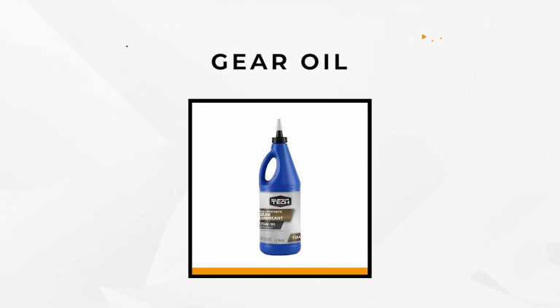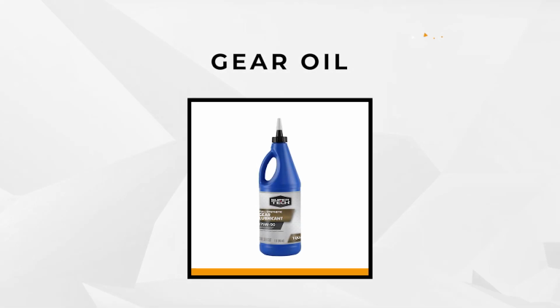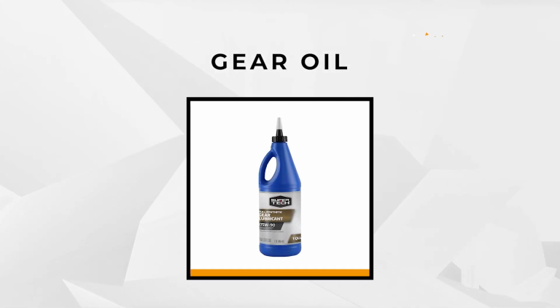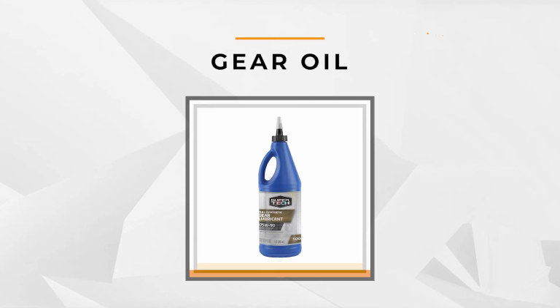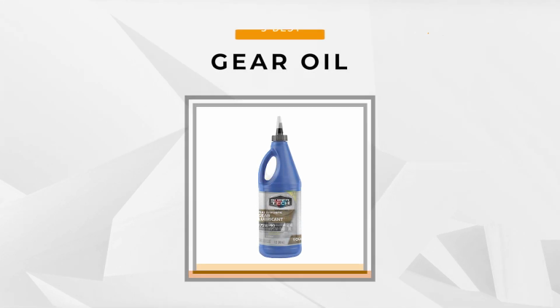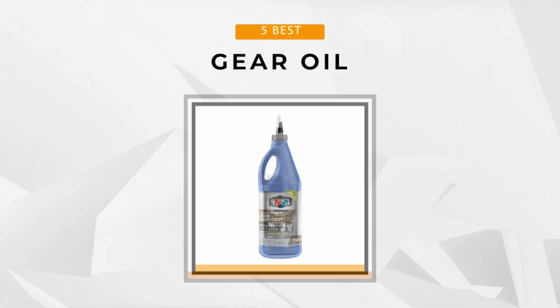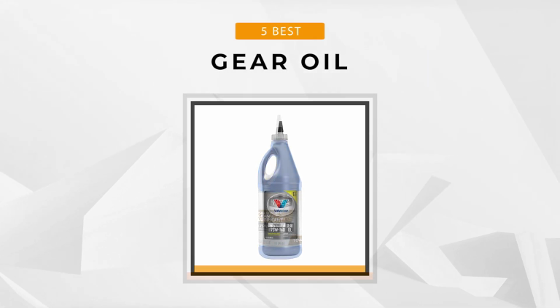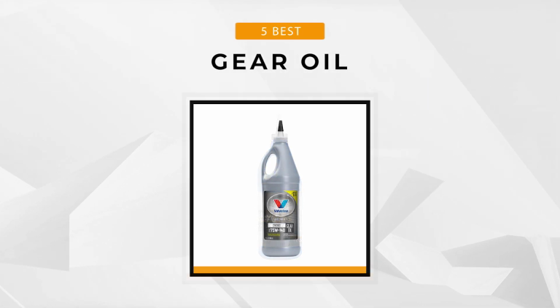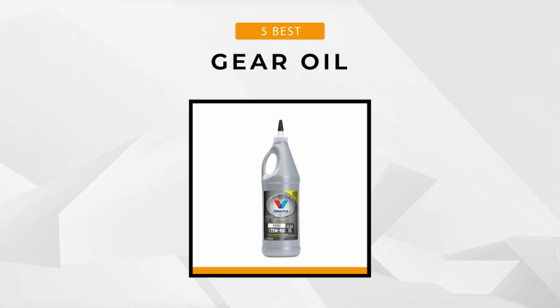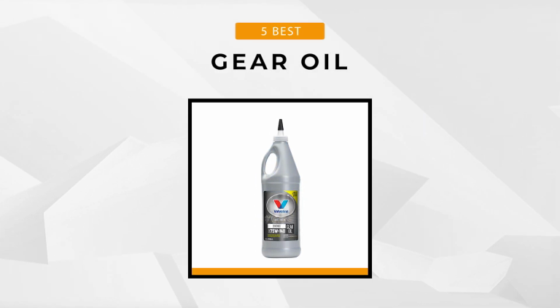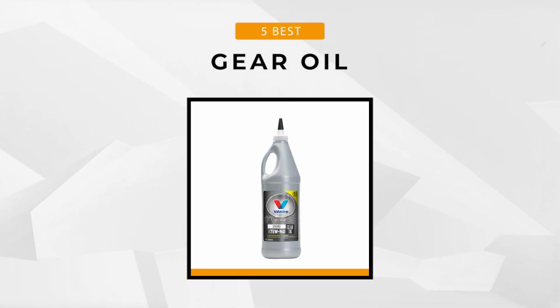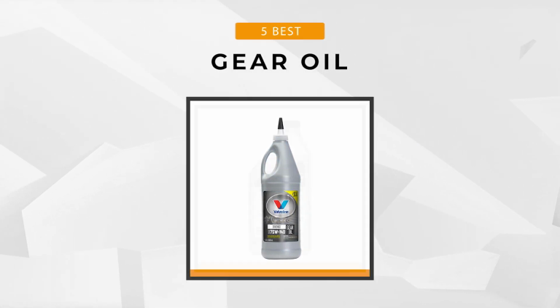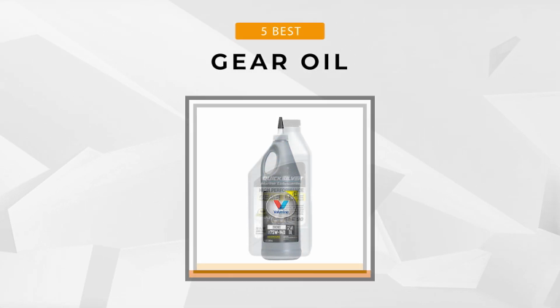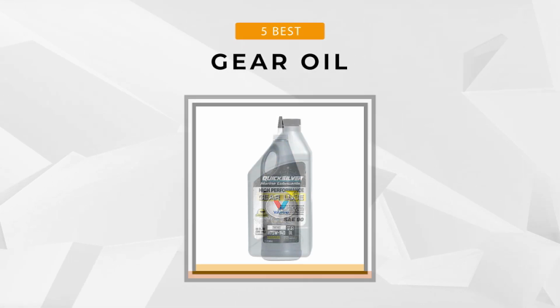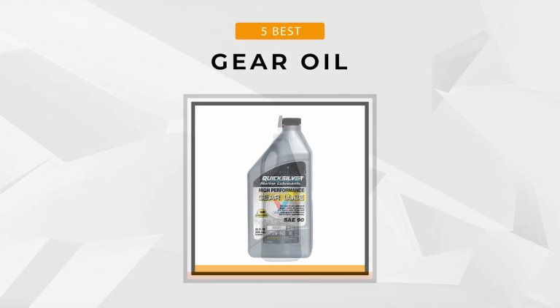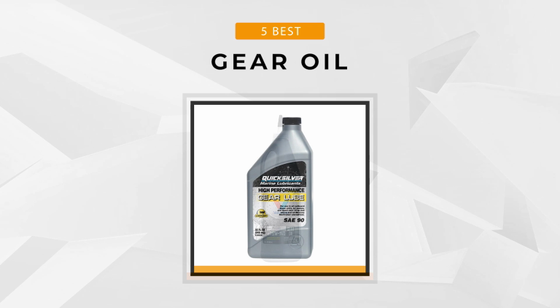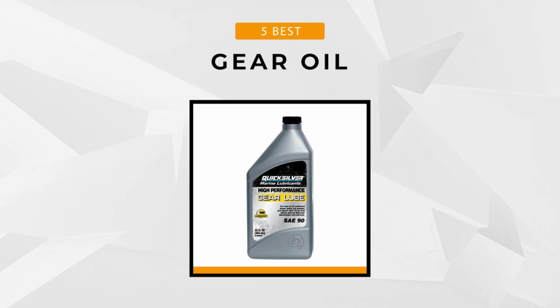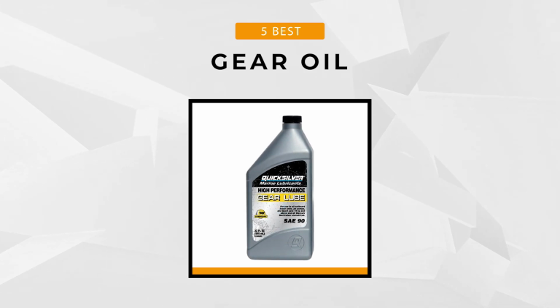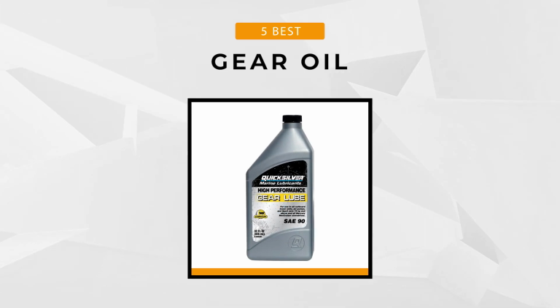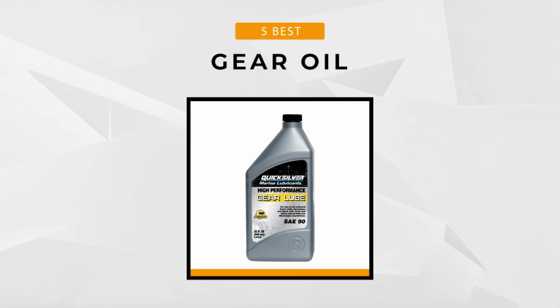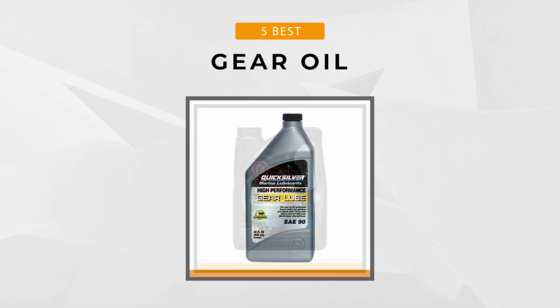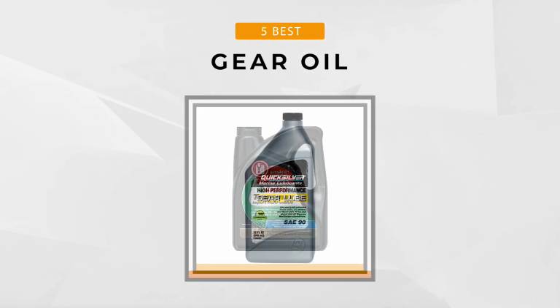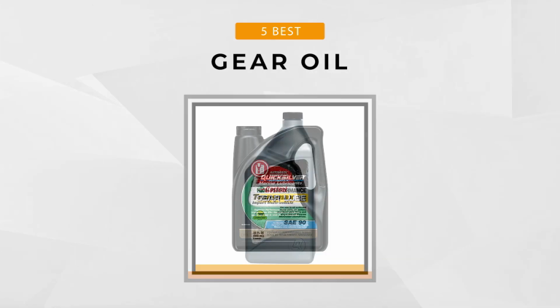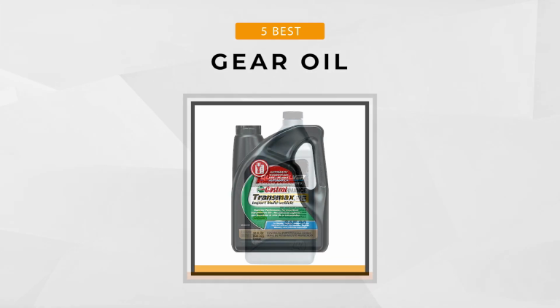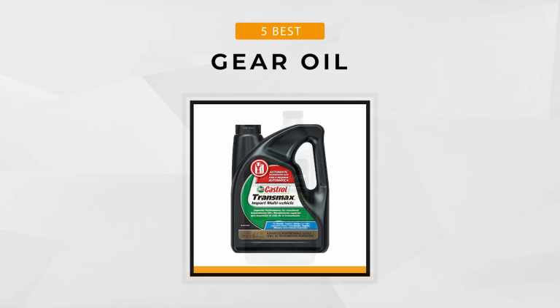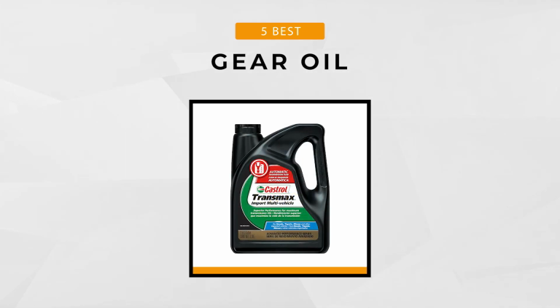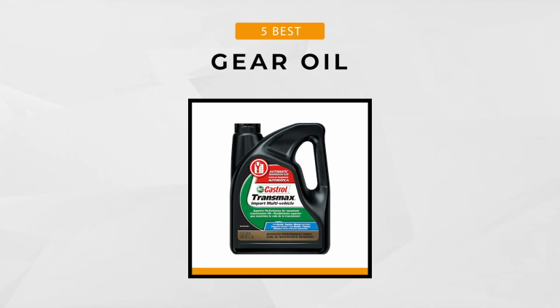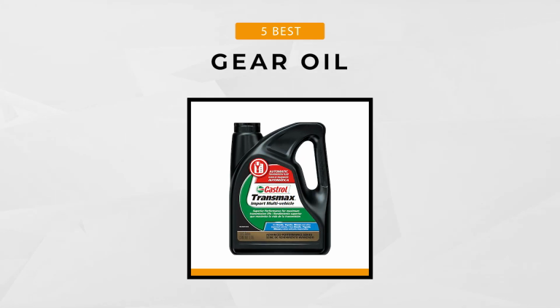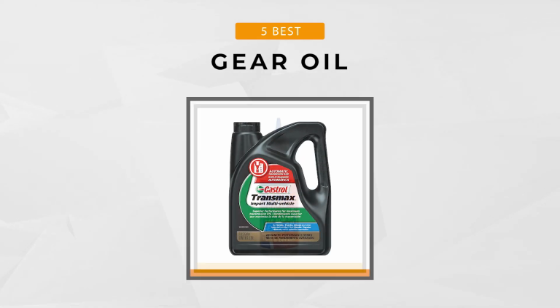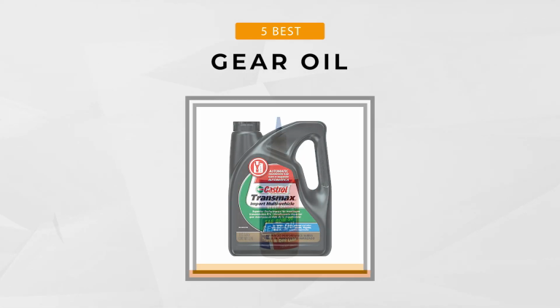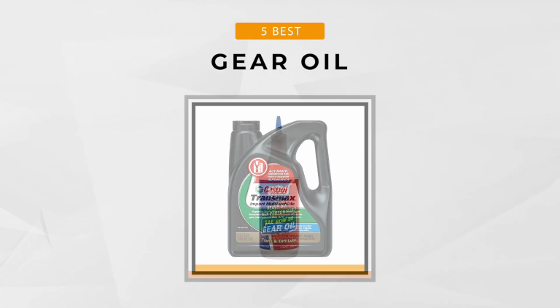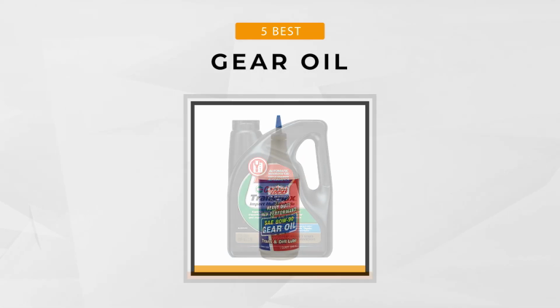There are so many options out there all claiming to be the best. So today we've decided to give you our list of the top five gear oils out on the market today.